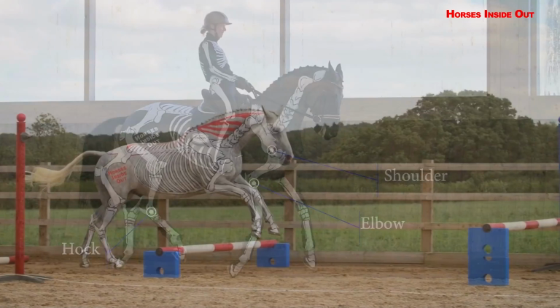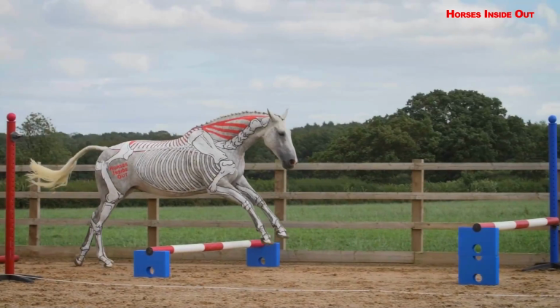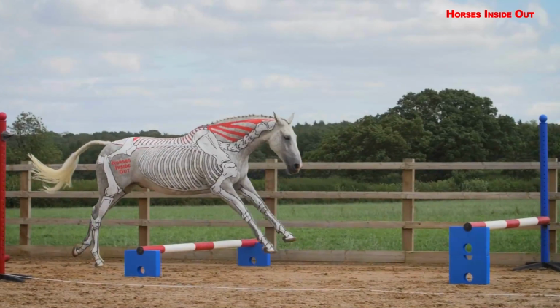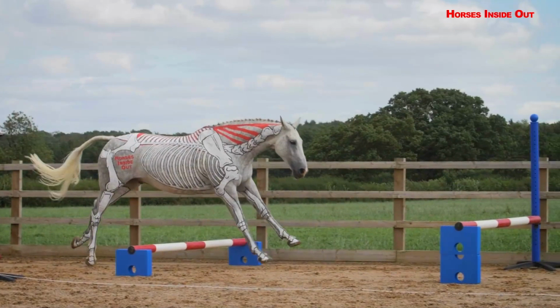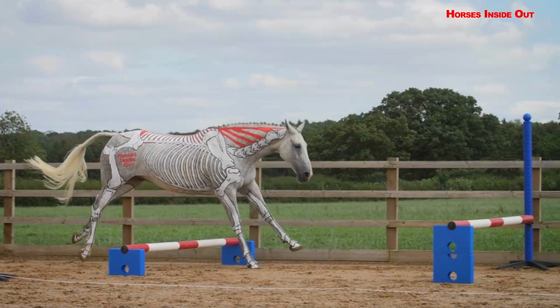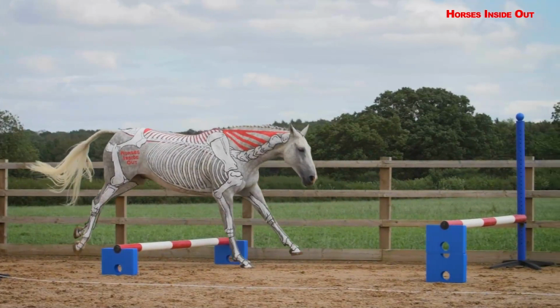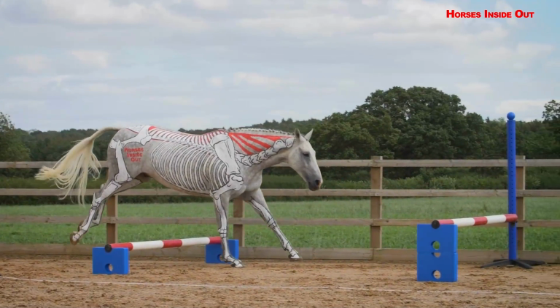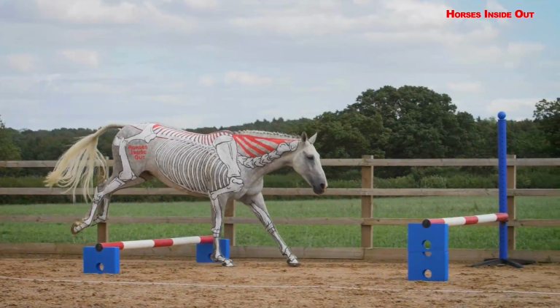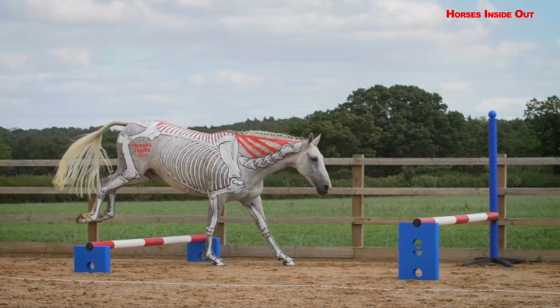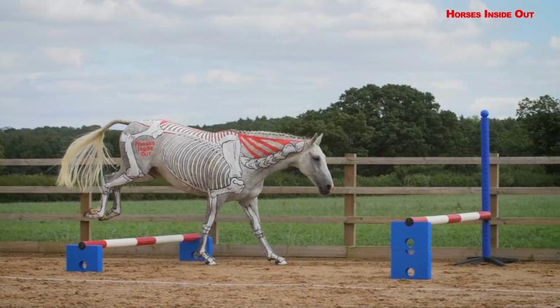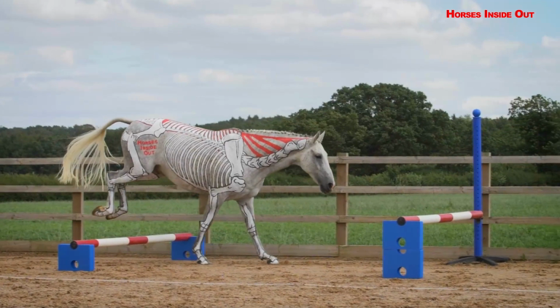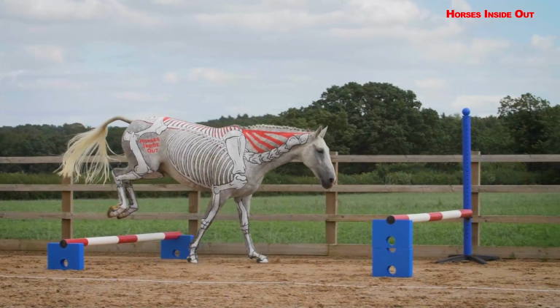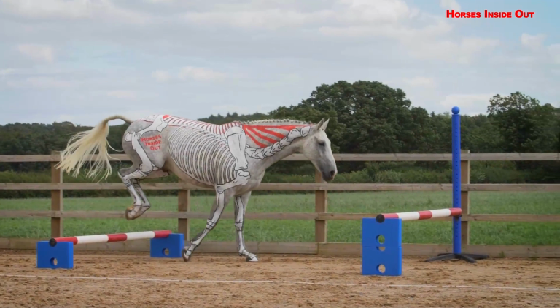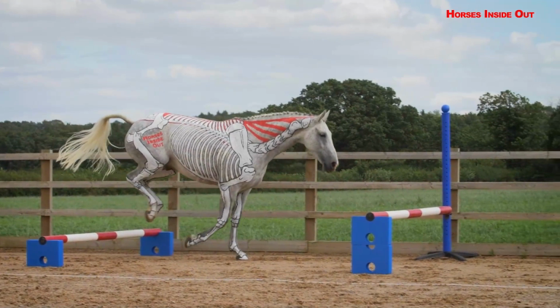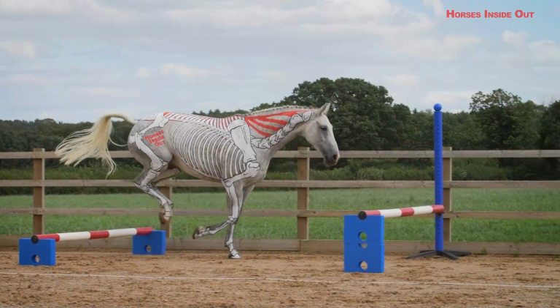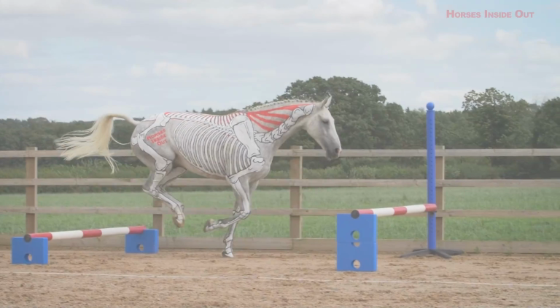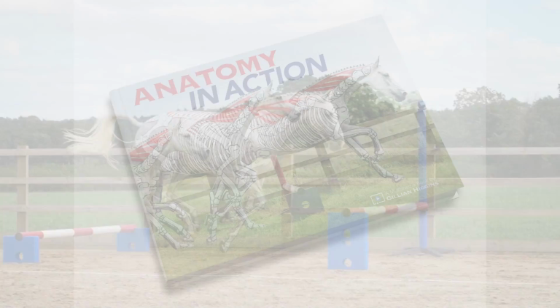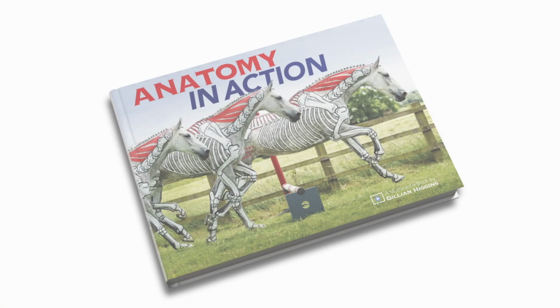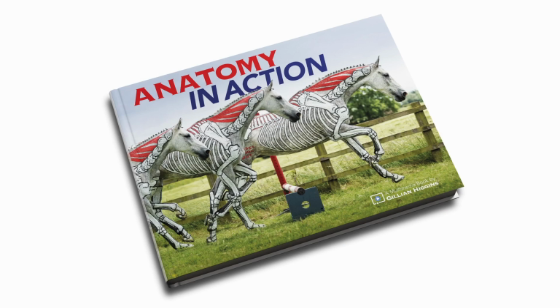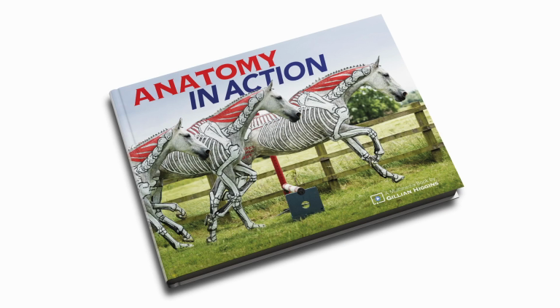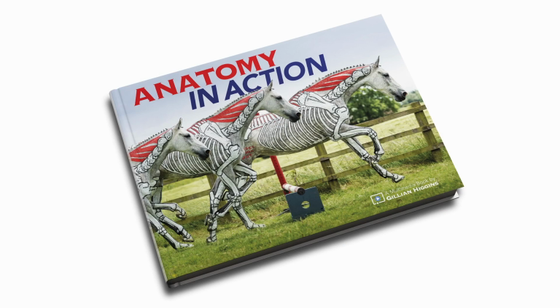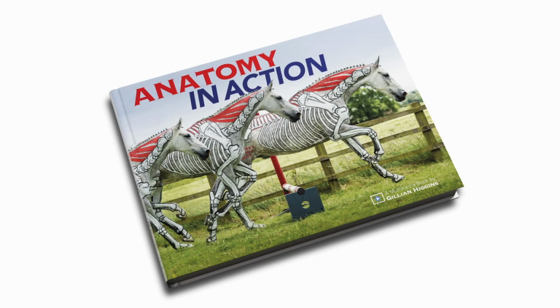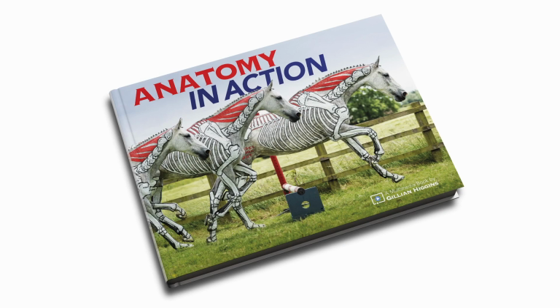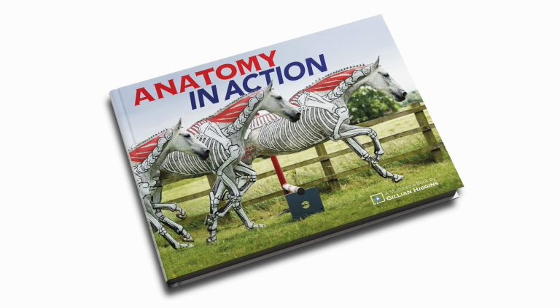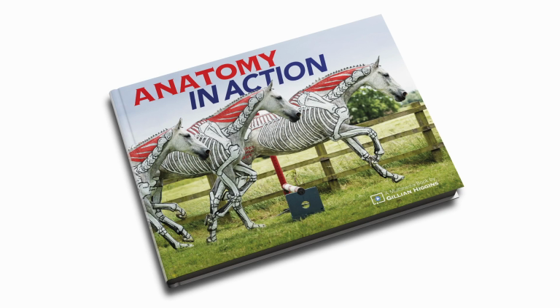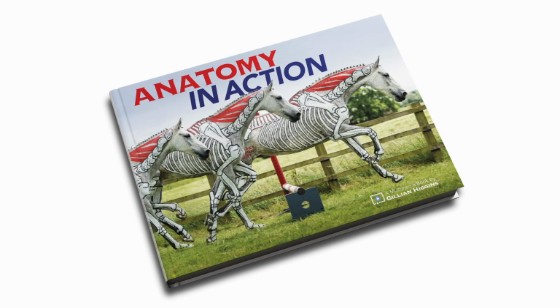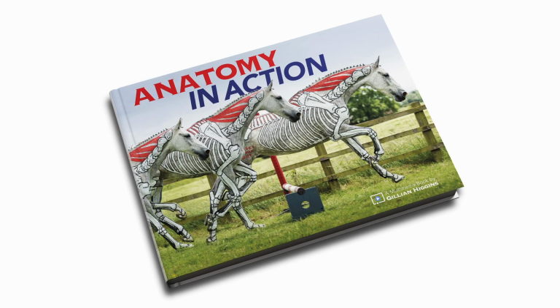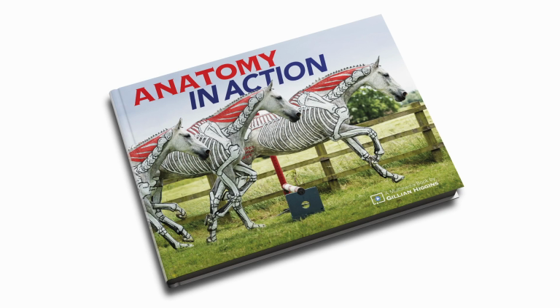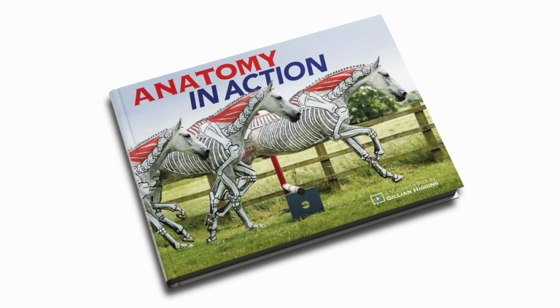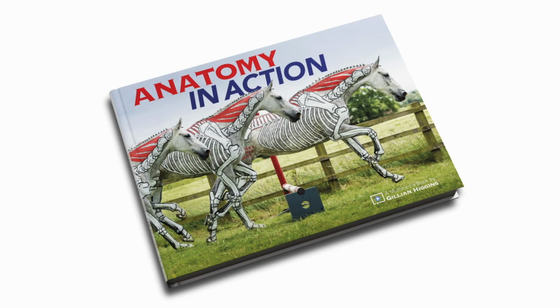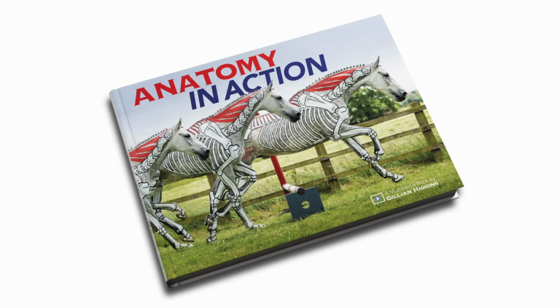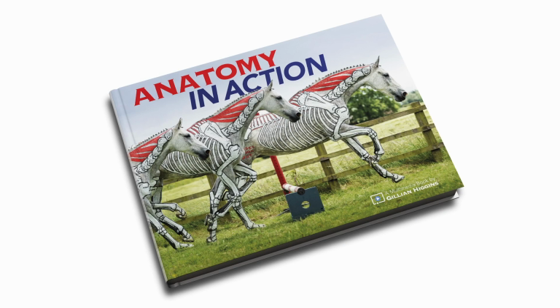Jillian's incredible knowledge and passion shines through. This publication is too good to miss.